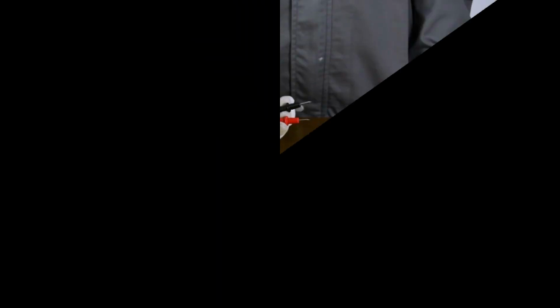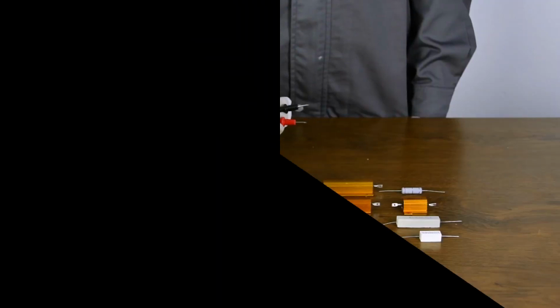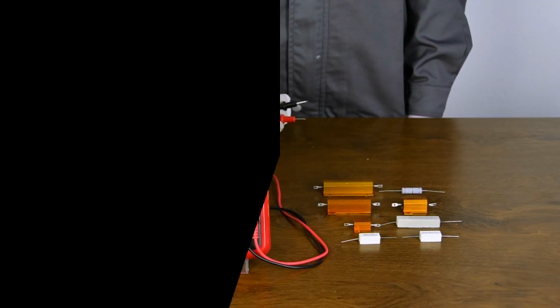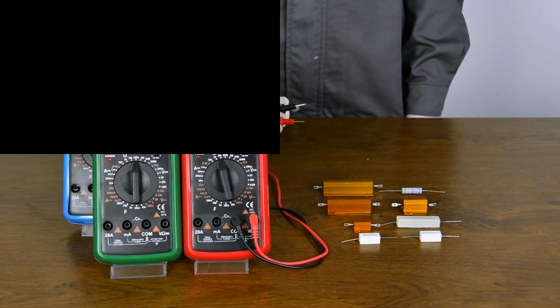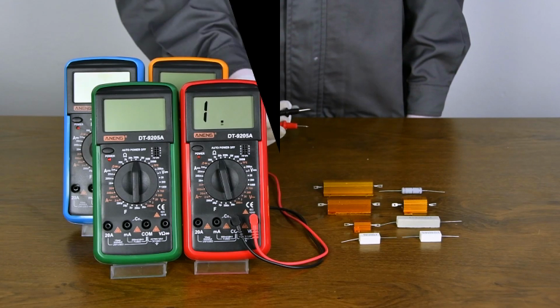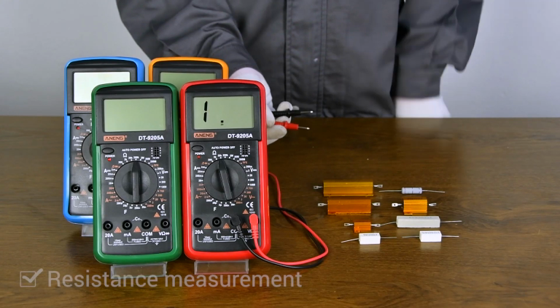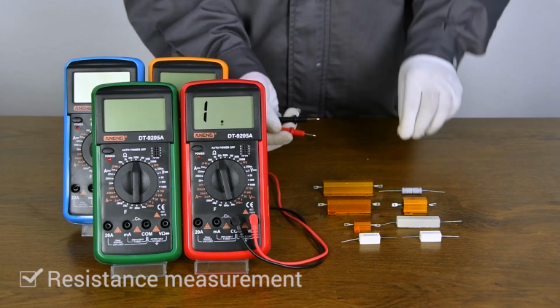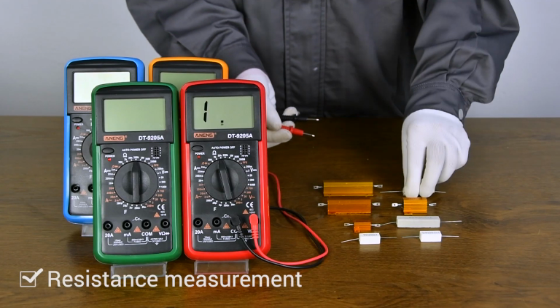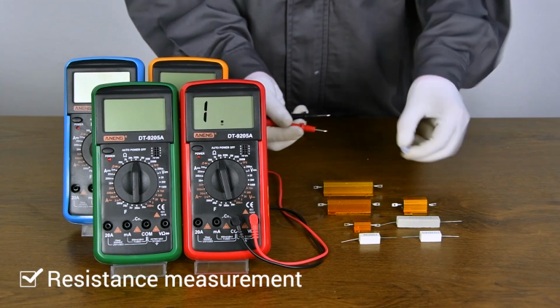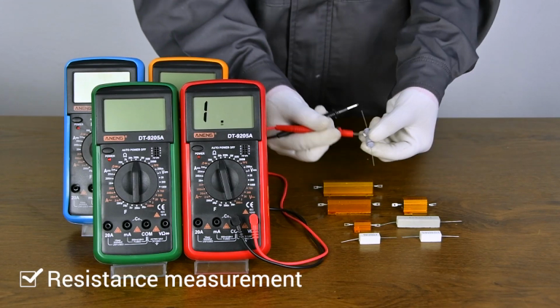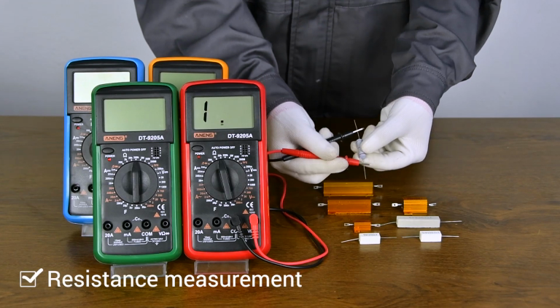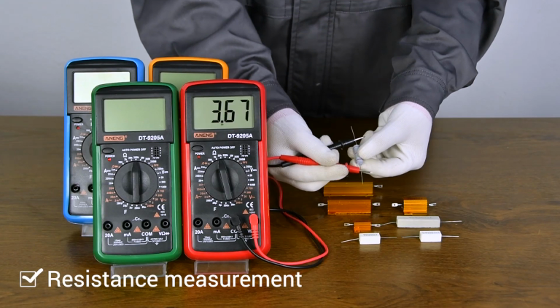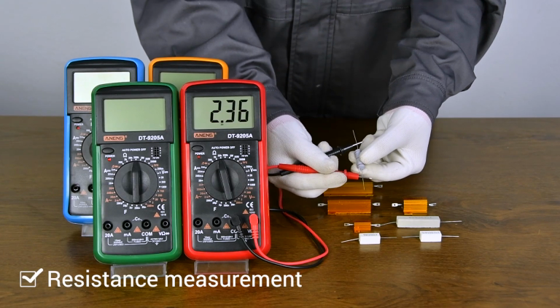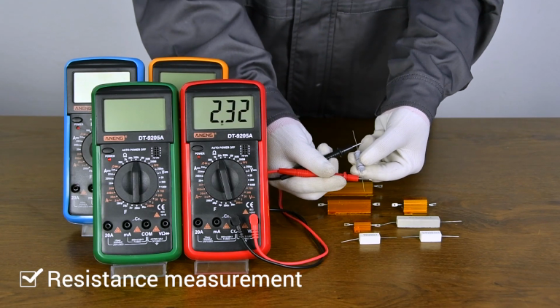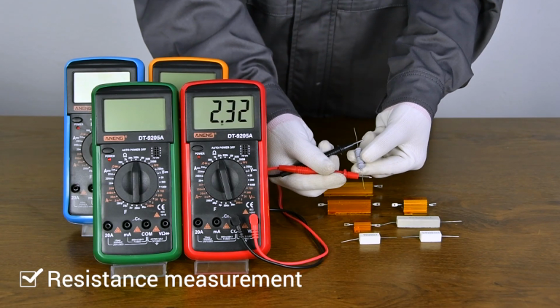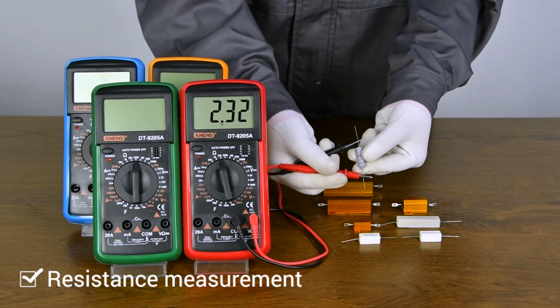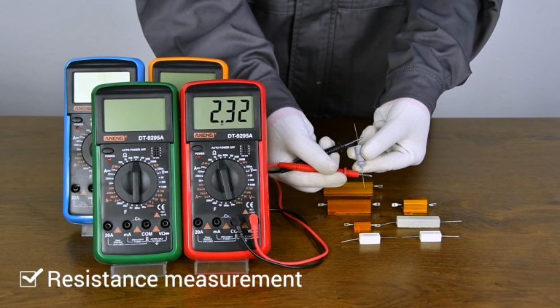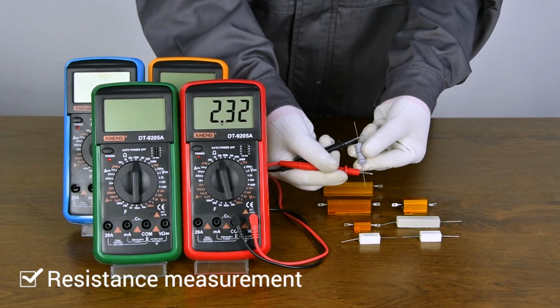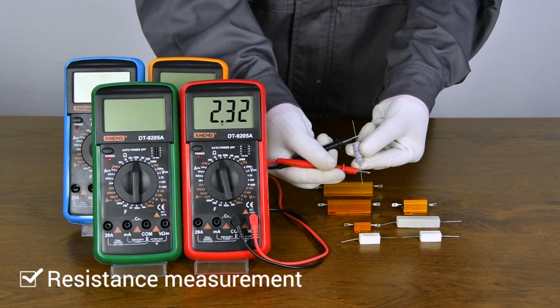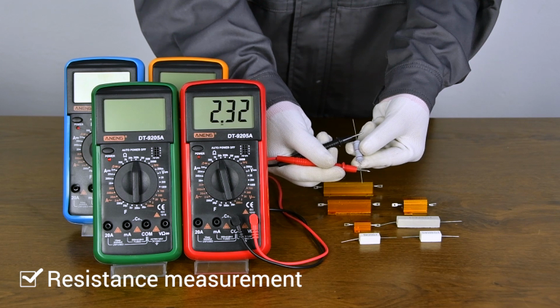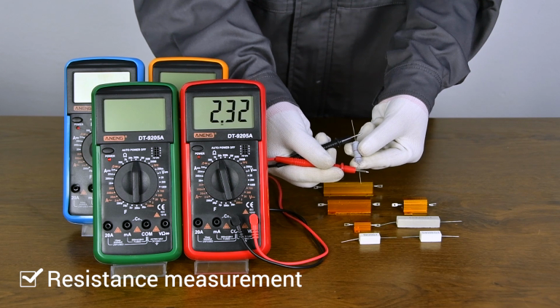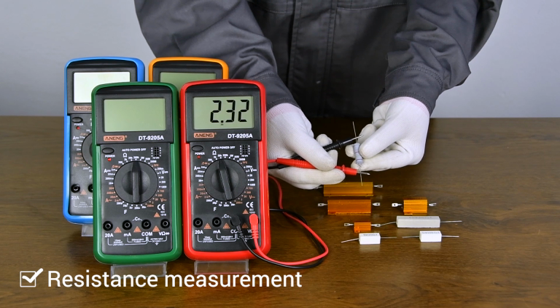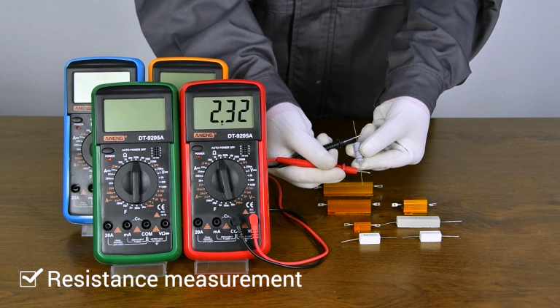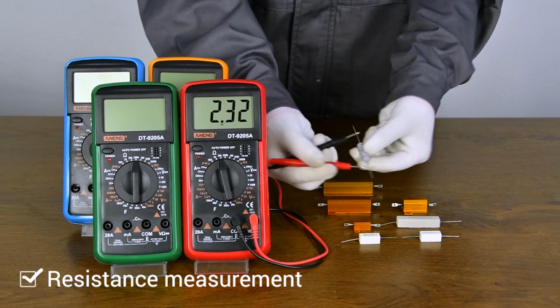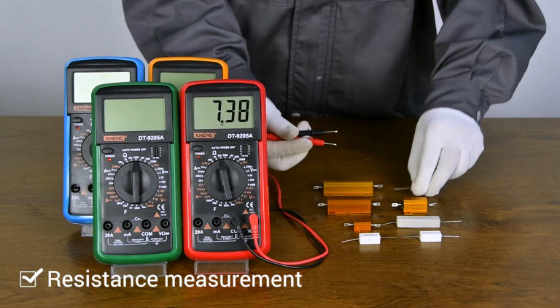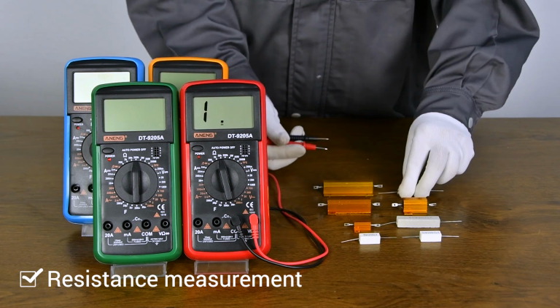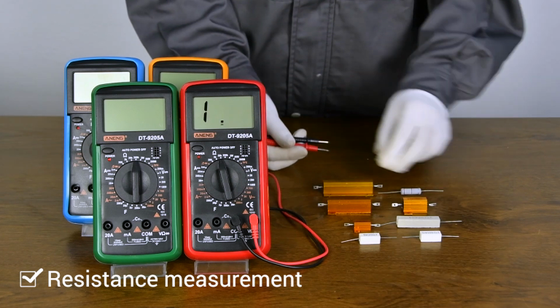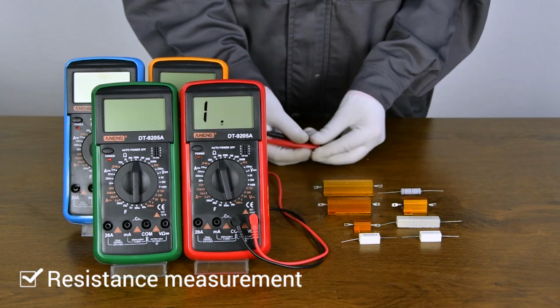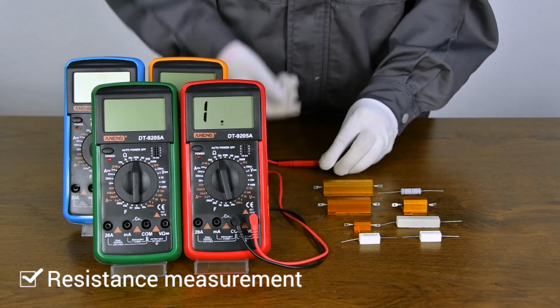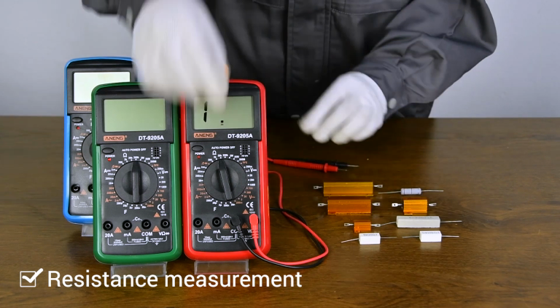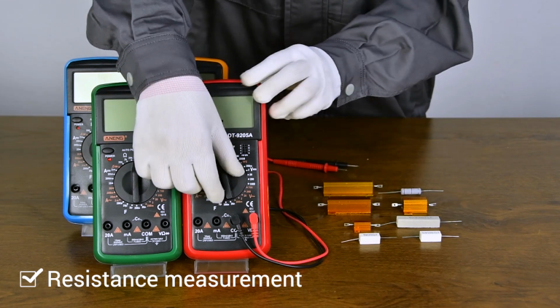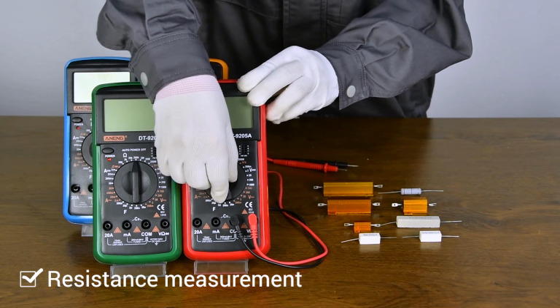Resistance Measurement. Both sides can be measured.